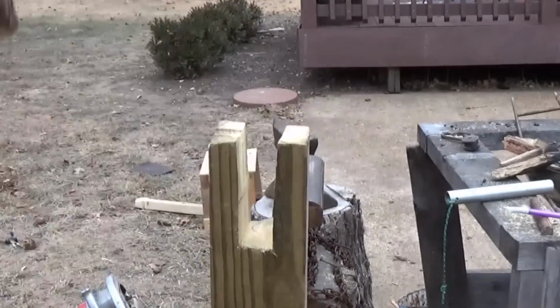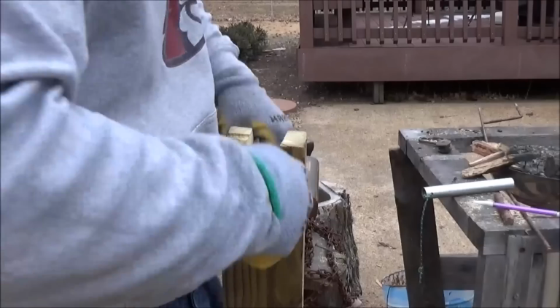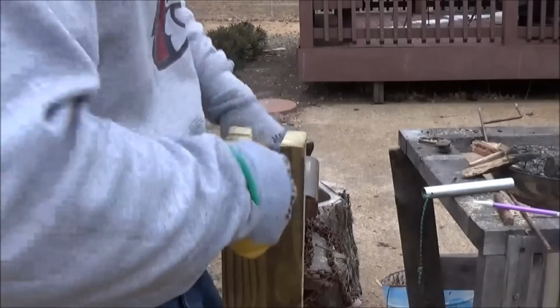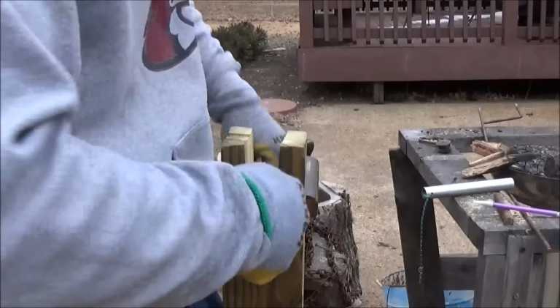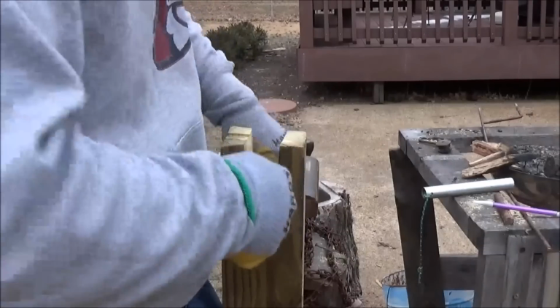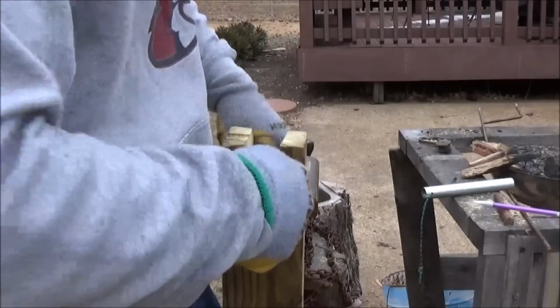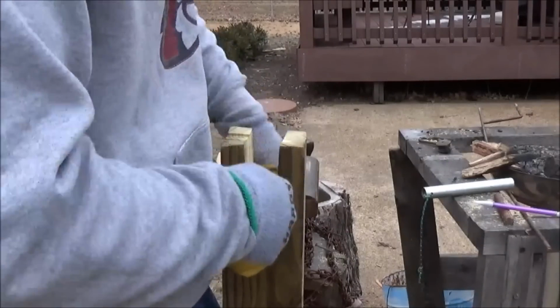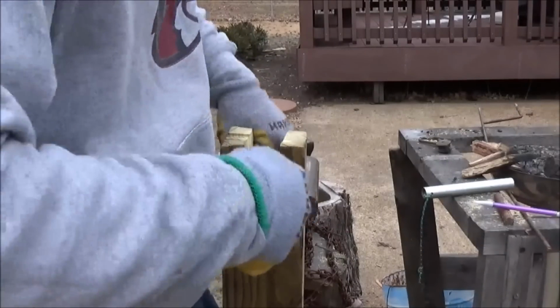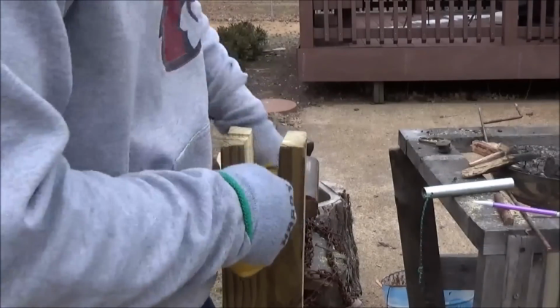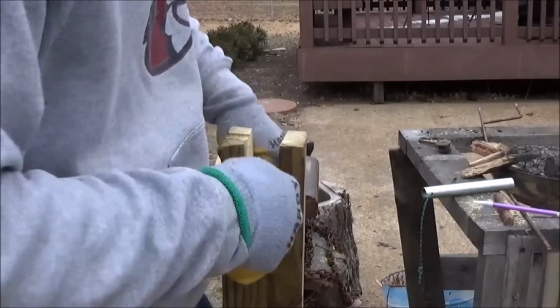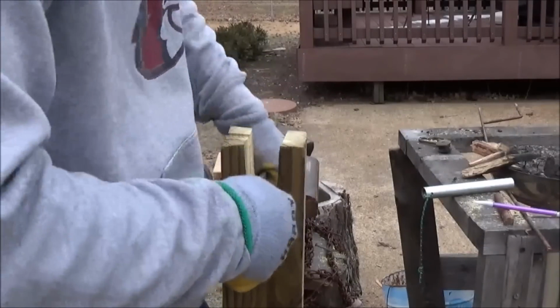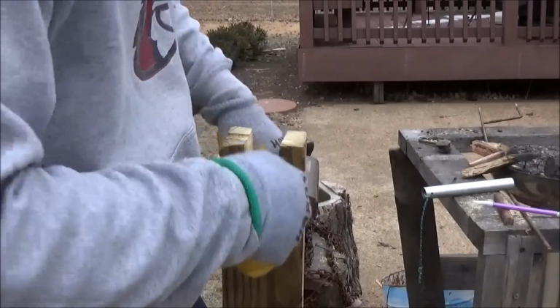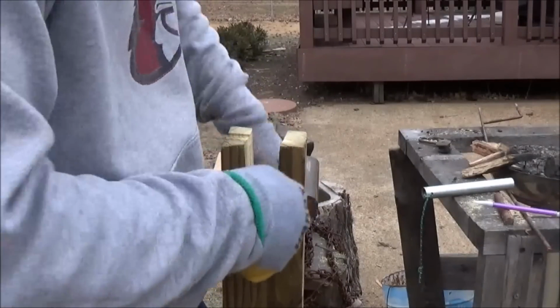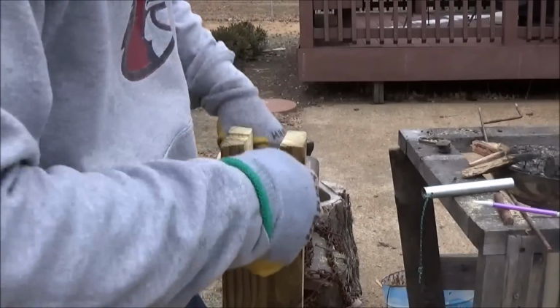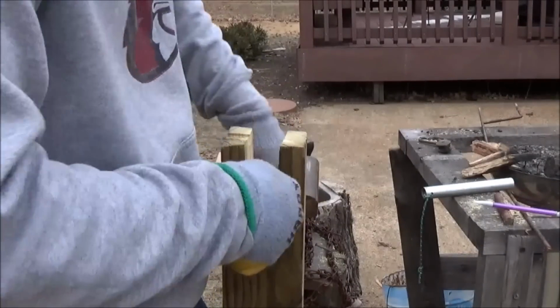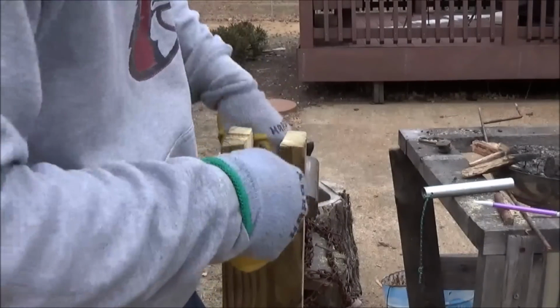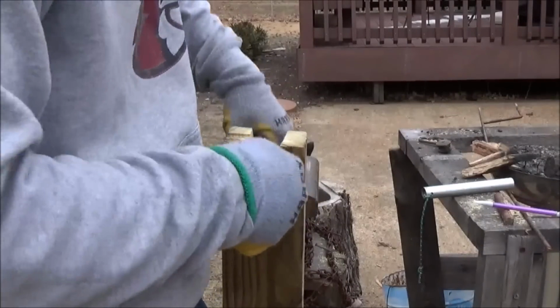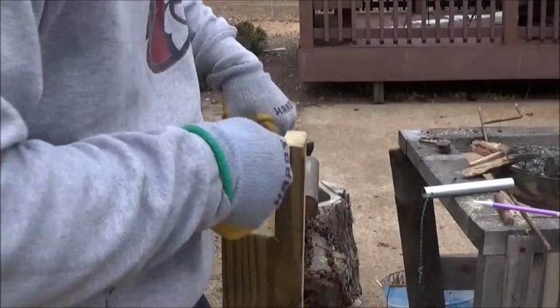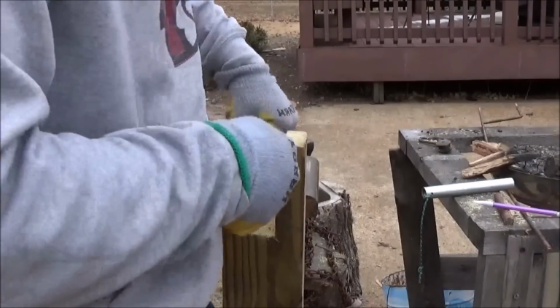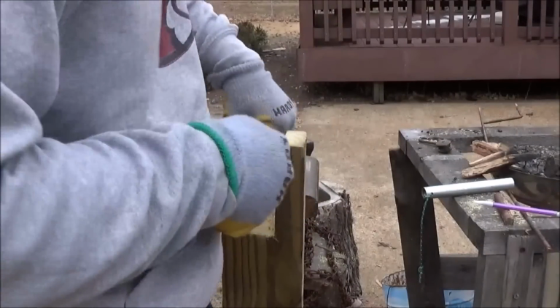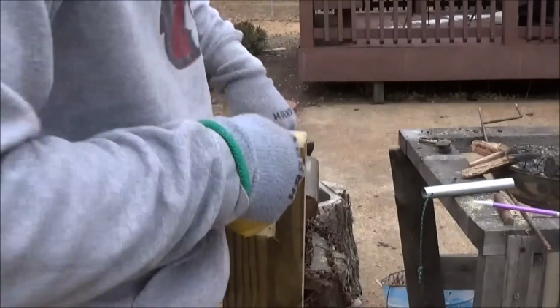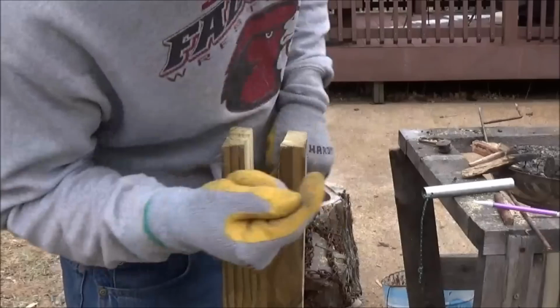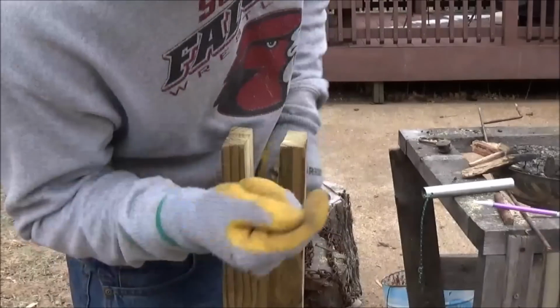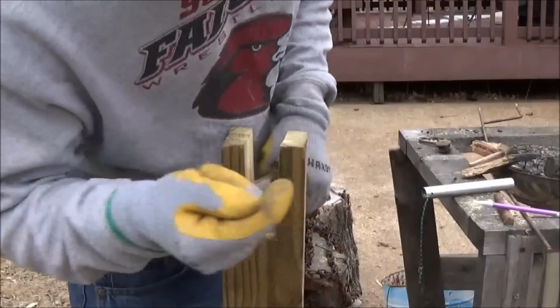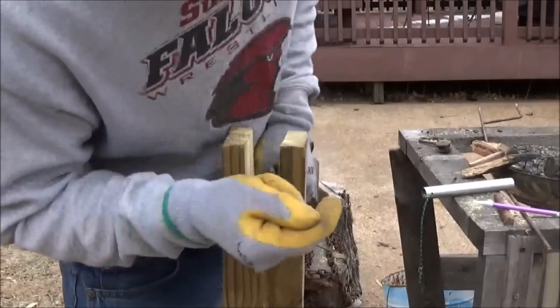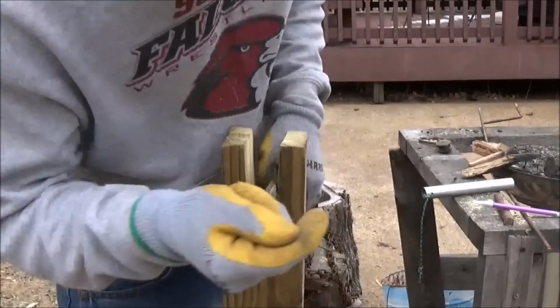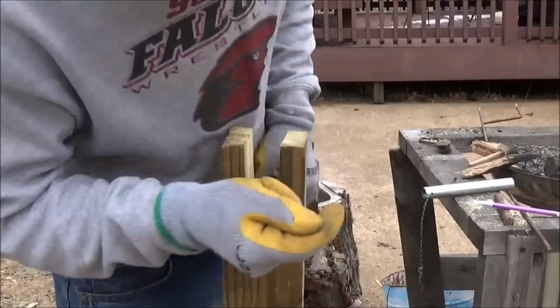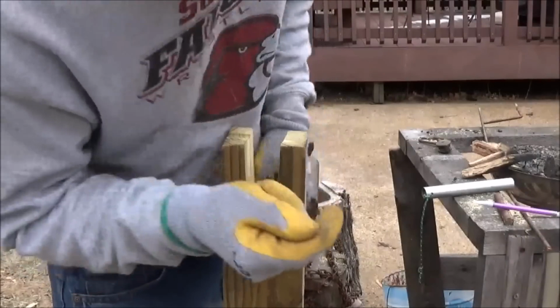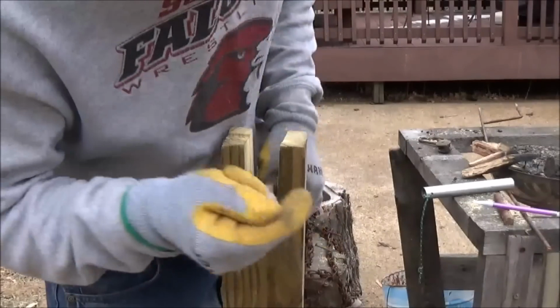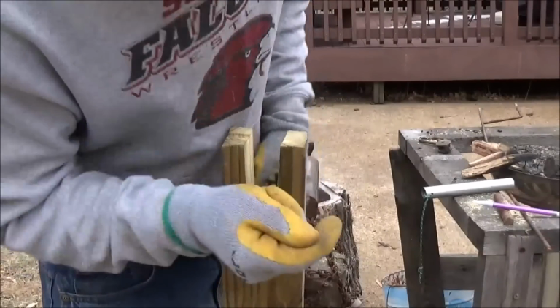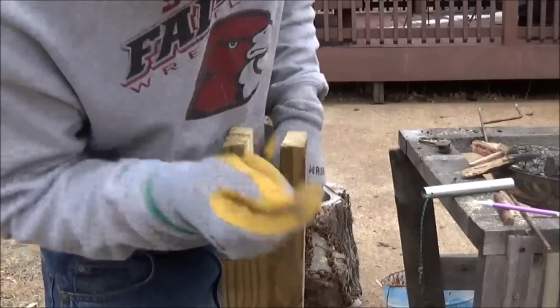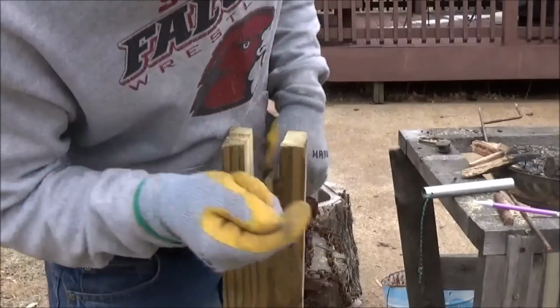And of course, I'm not great with a saw, so I had to go back and clean everything up with a wood rasp.